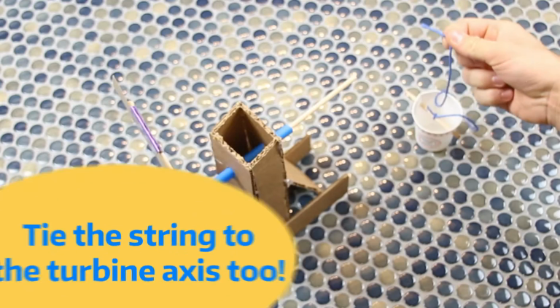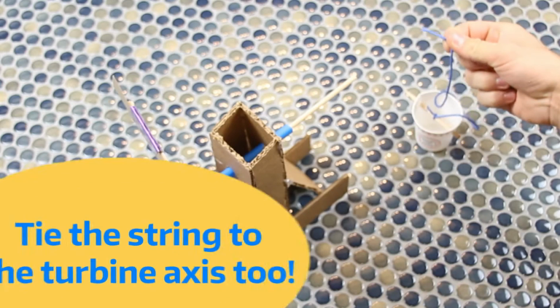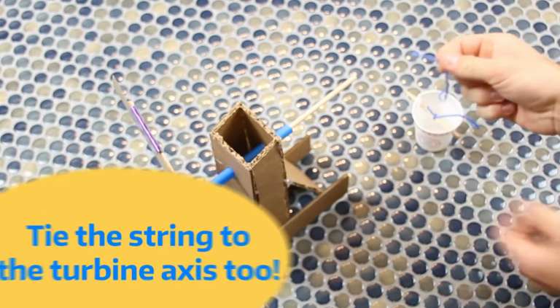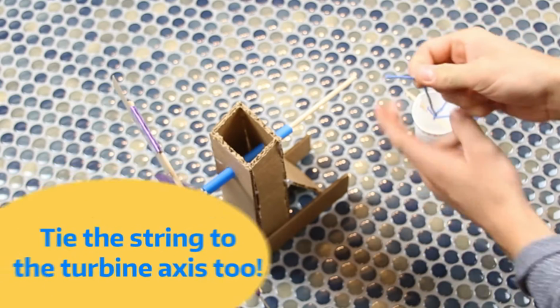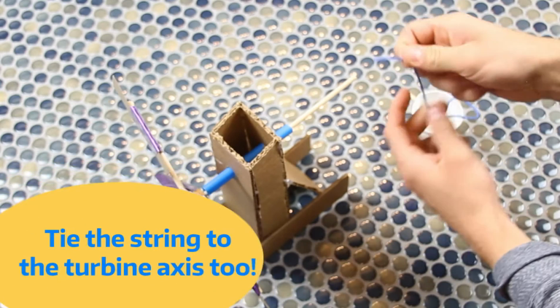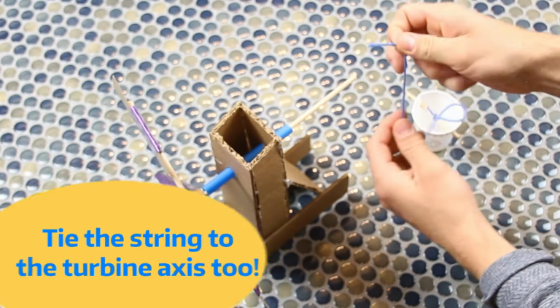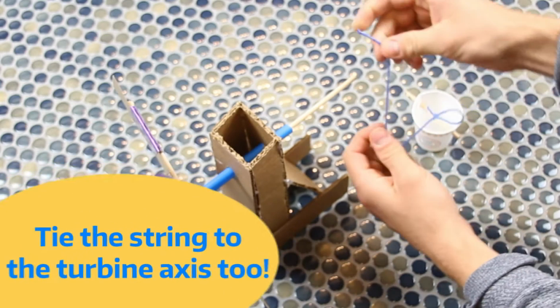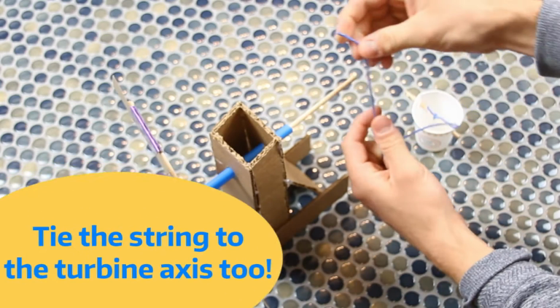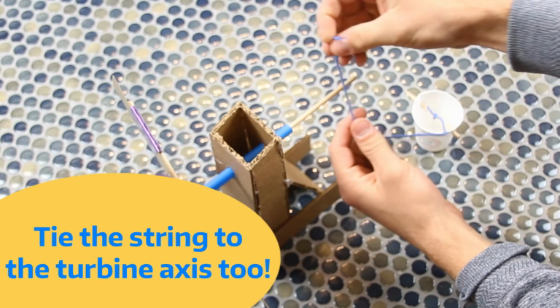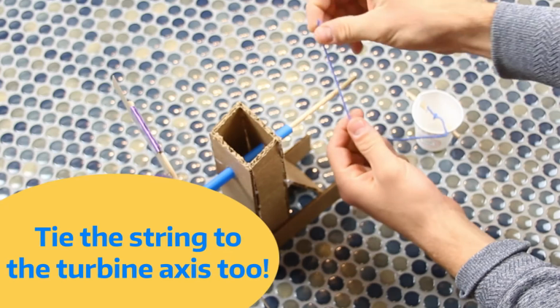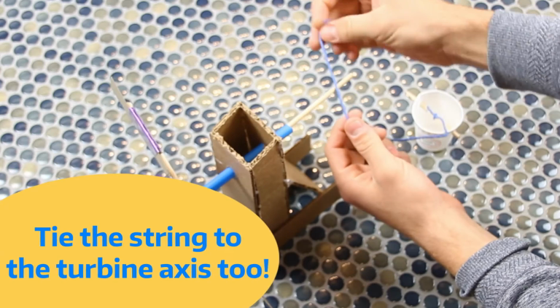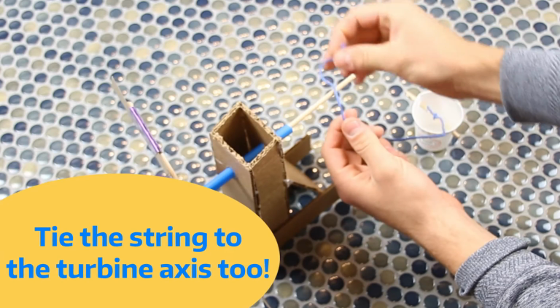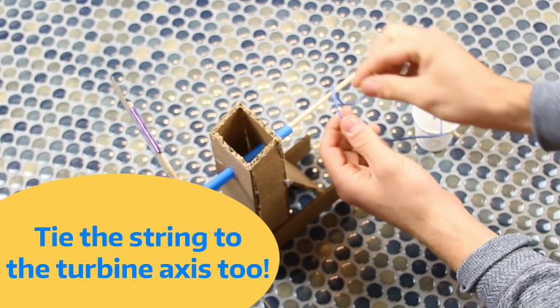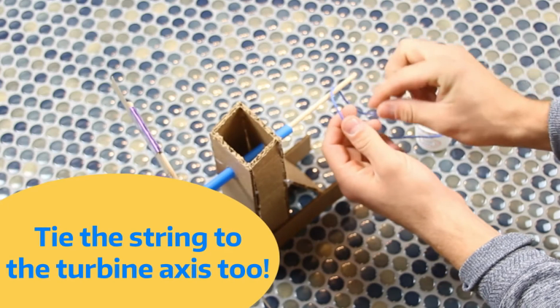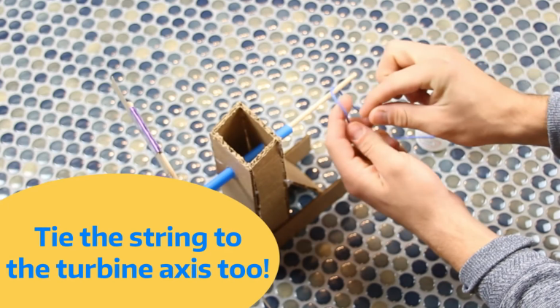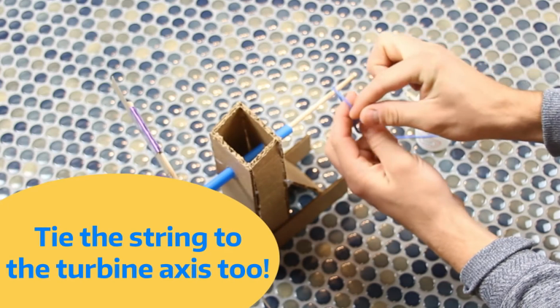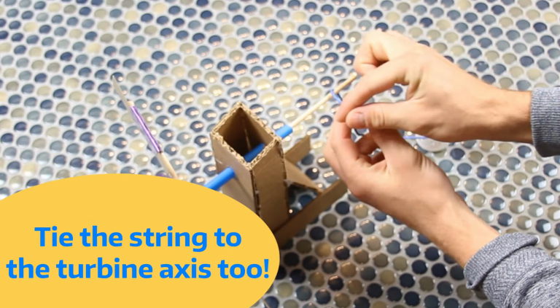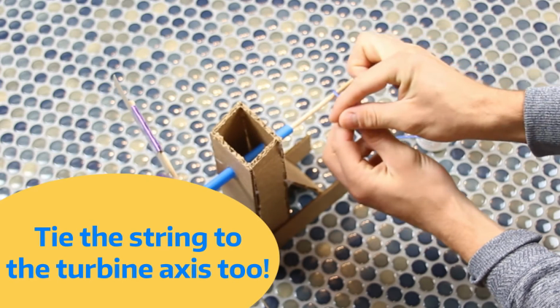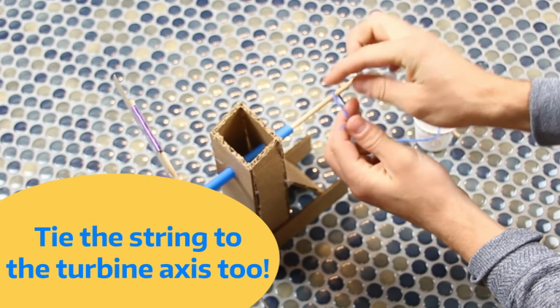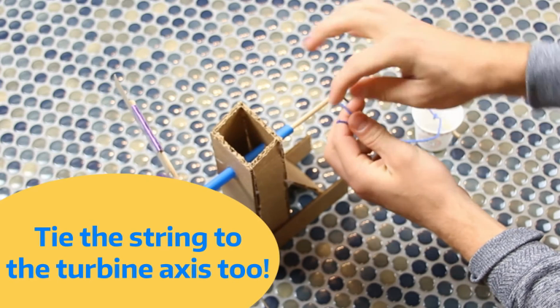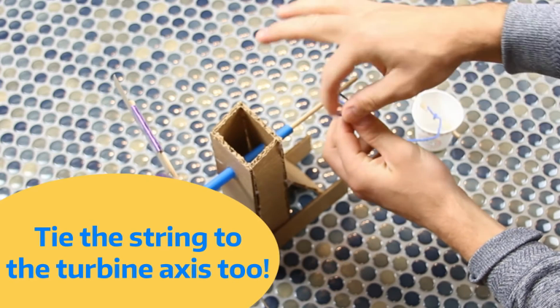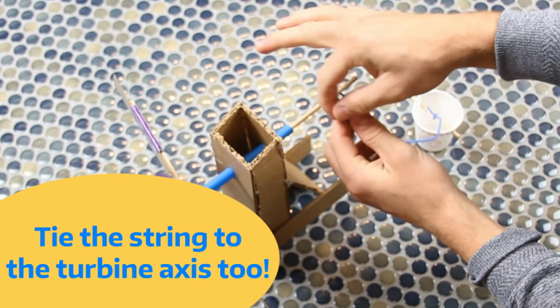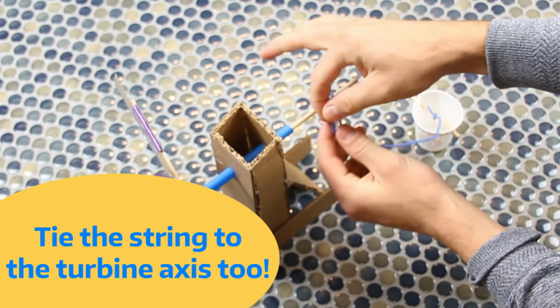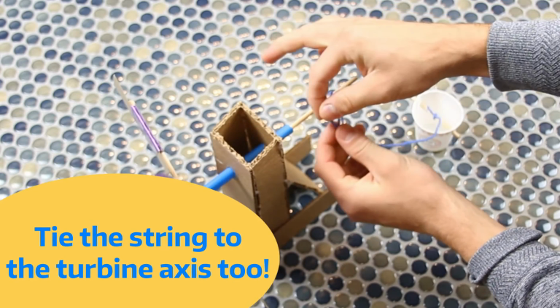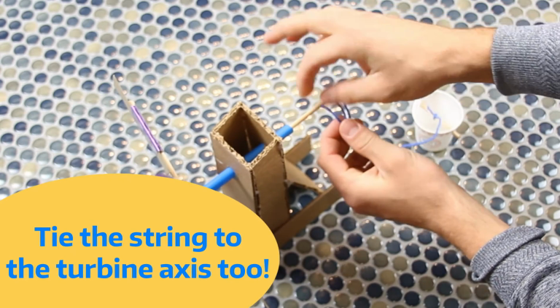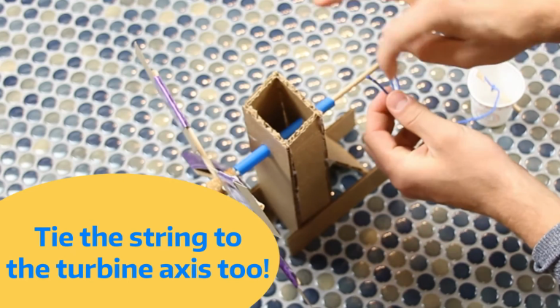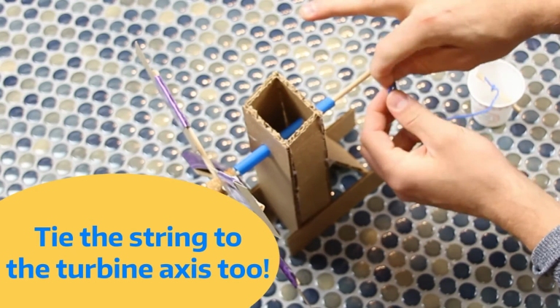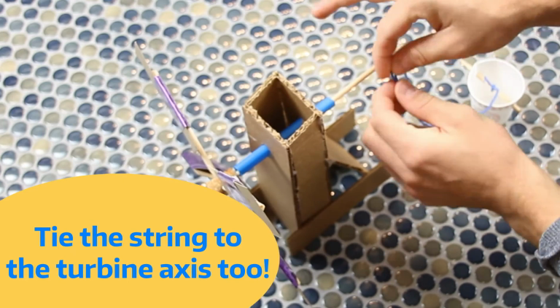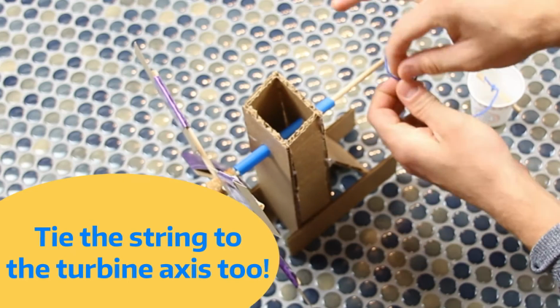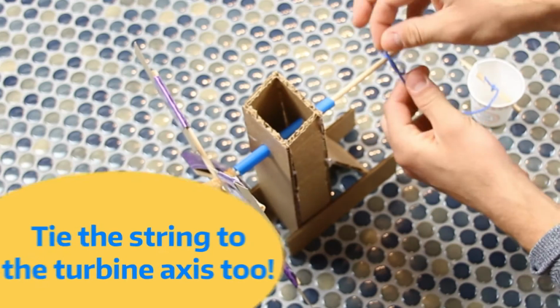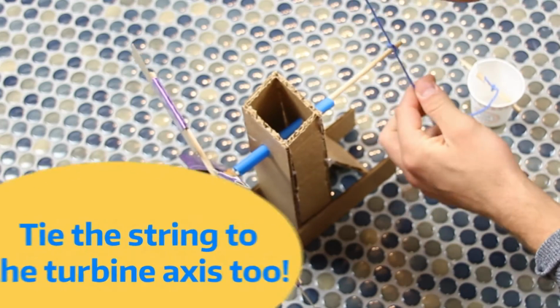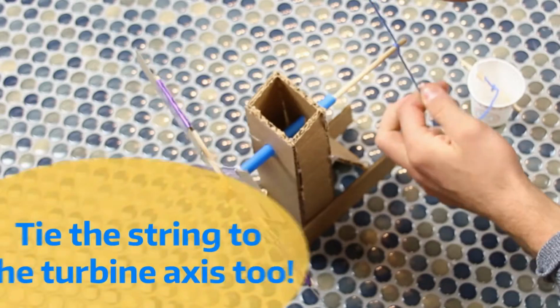The same thing goes for the dowel that connects all the turbine blades — just a simple knot will work. Feel free to add some hot glue so it doesn't go anywhere.